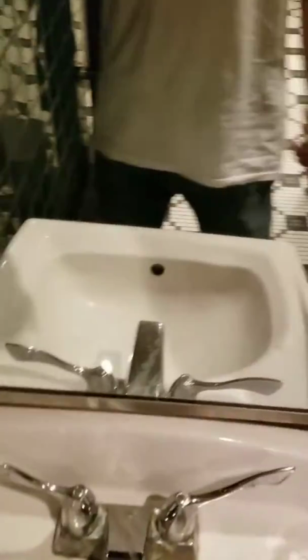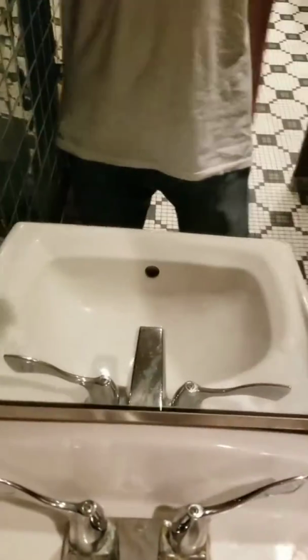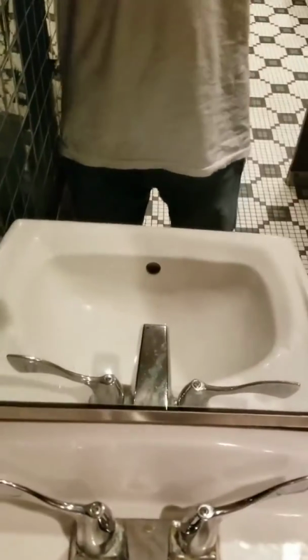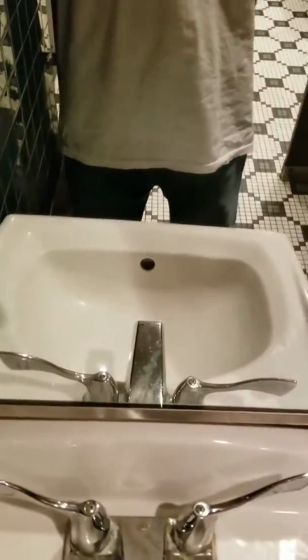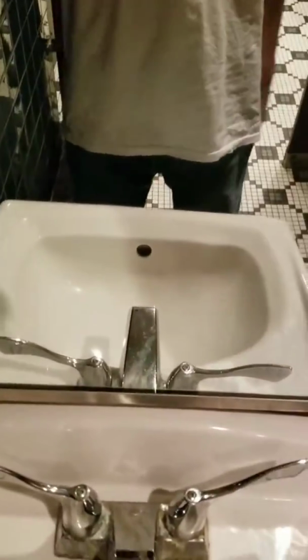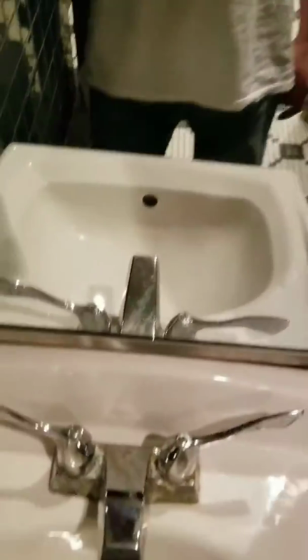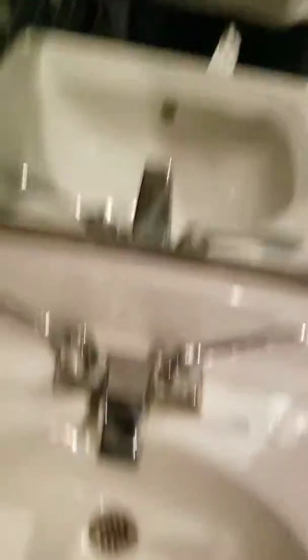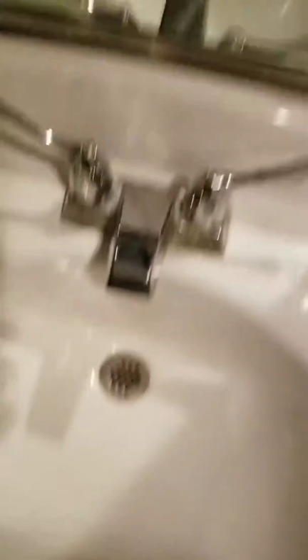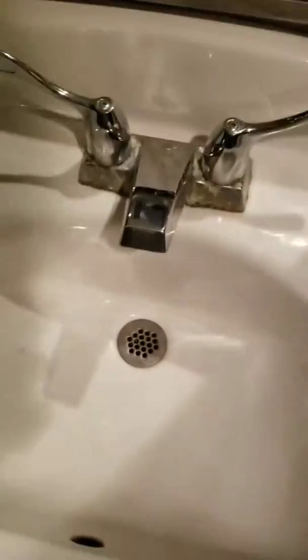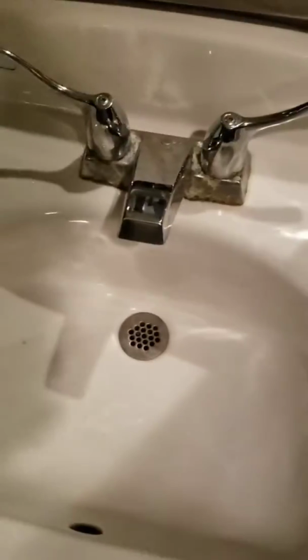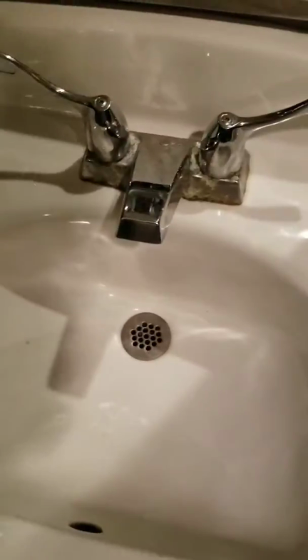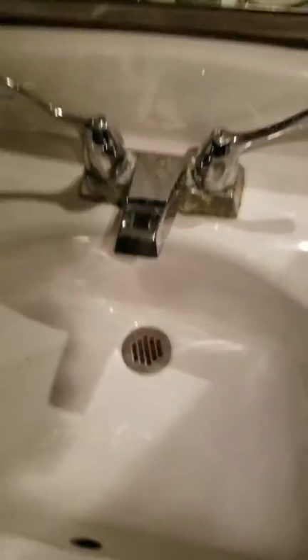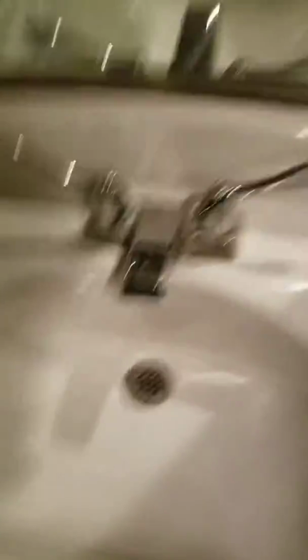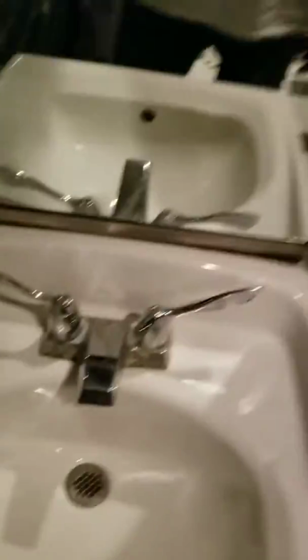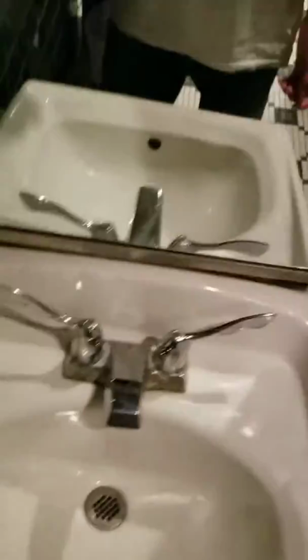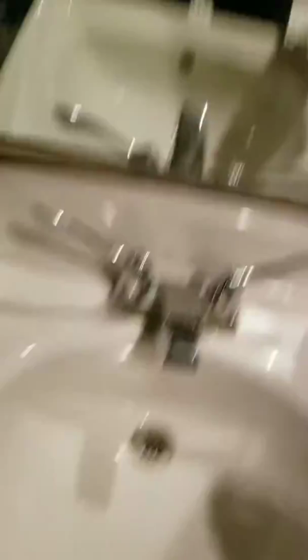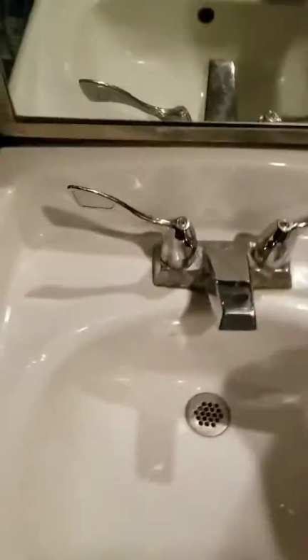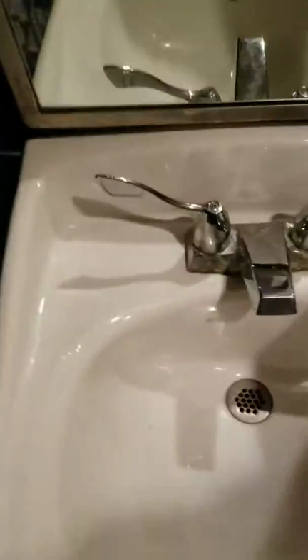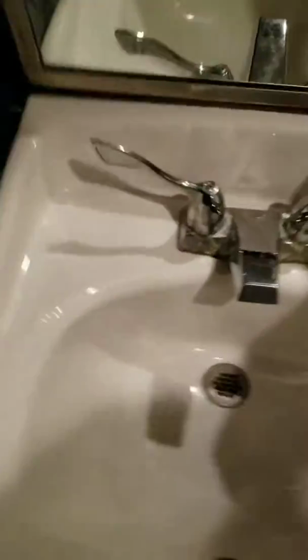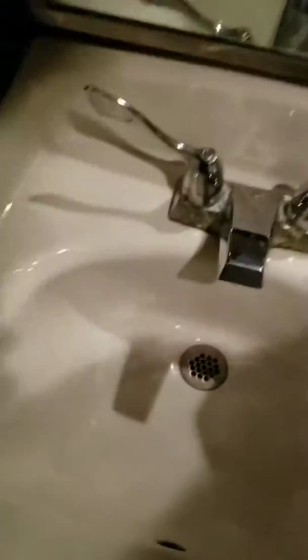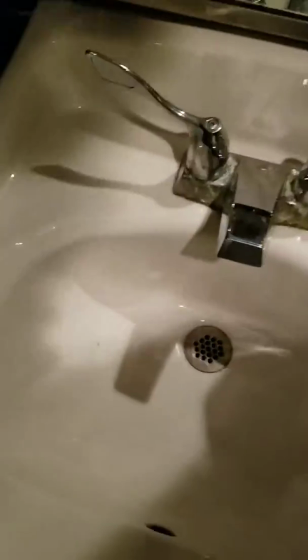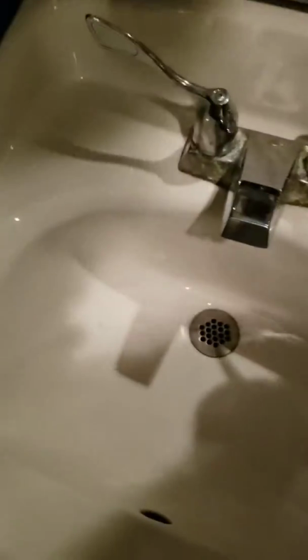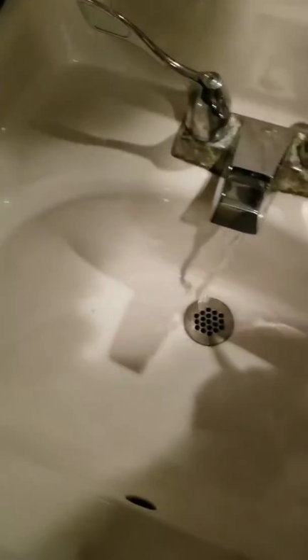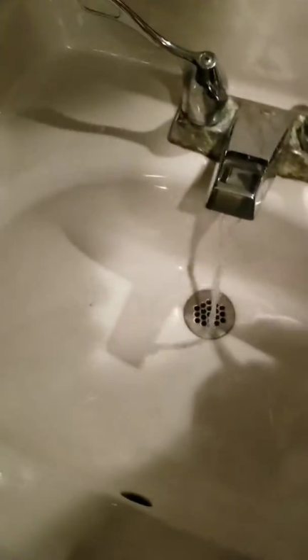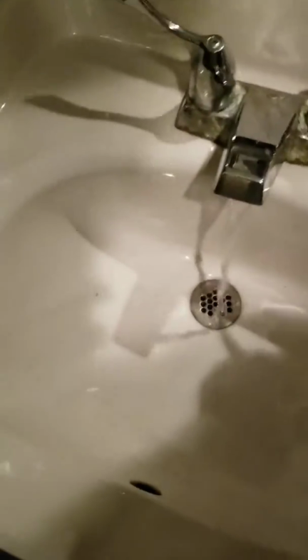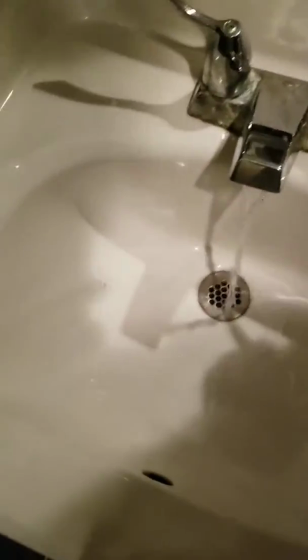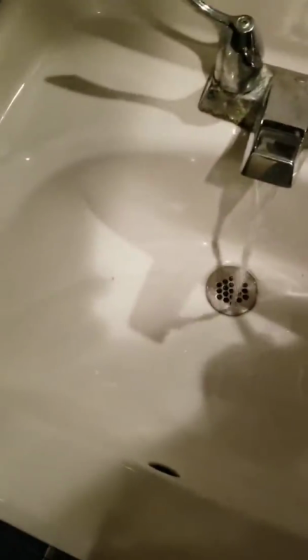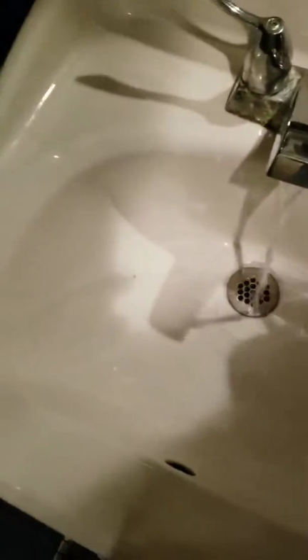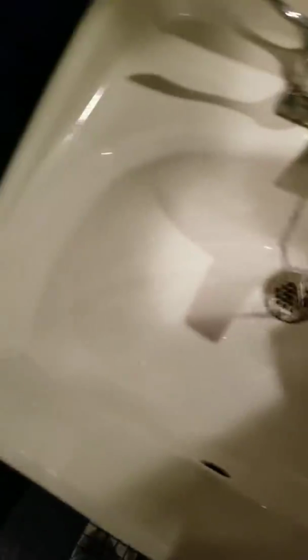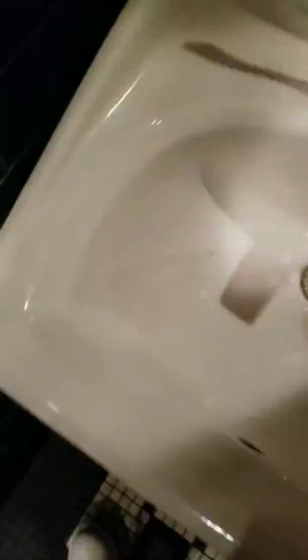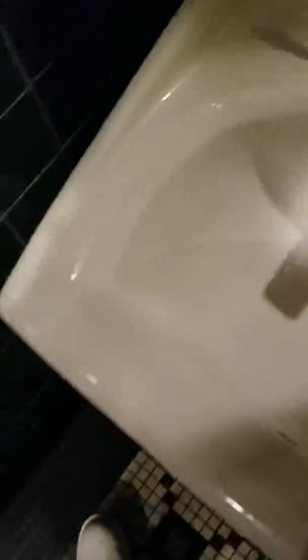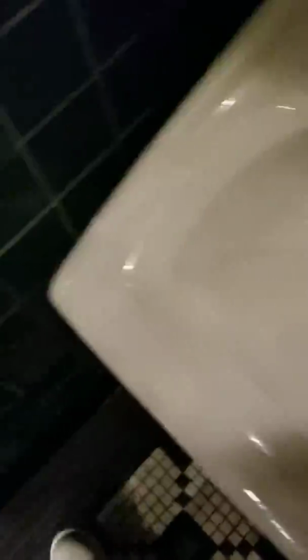Mirror, and the sink, the other sink. It's a little different.